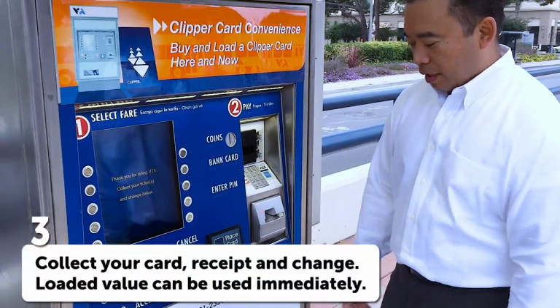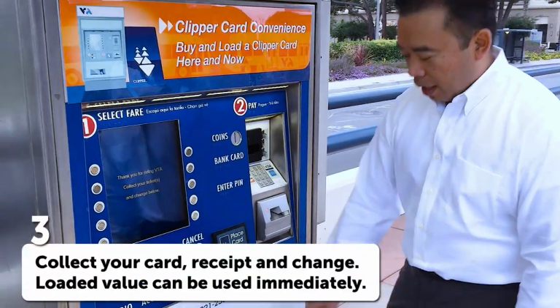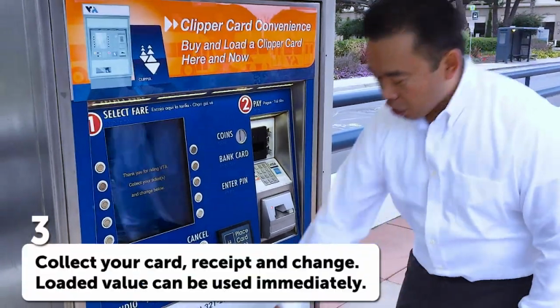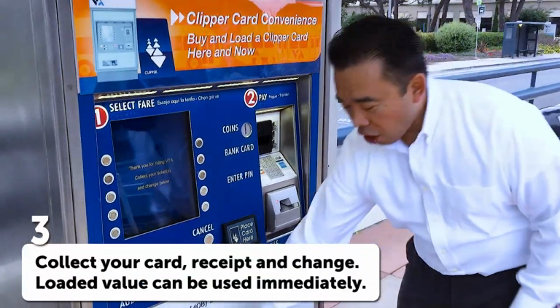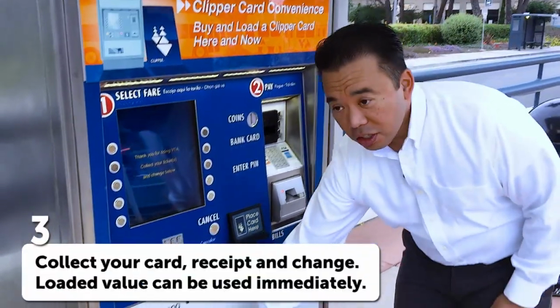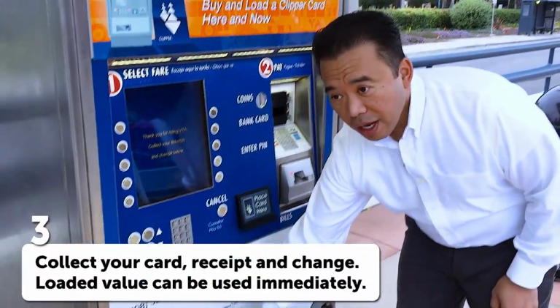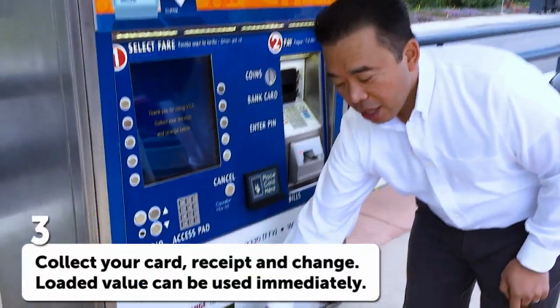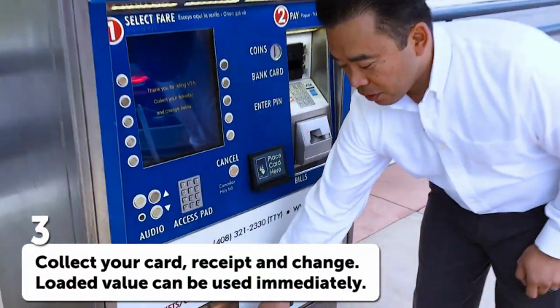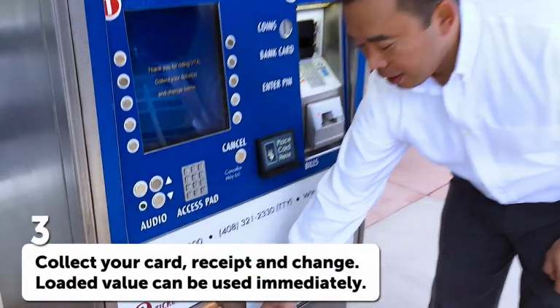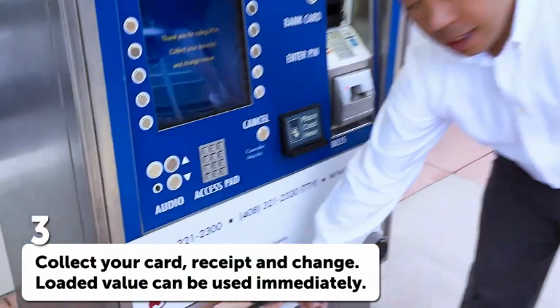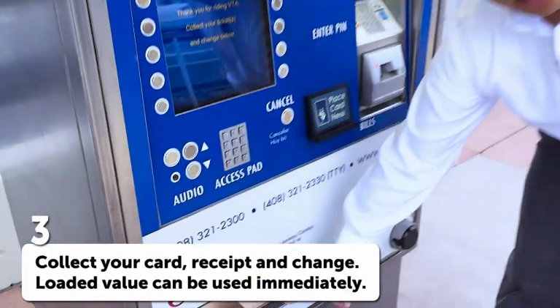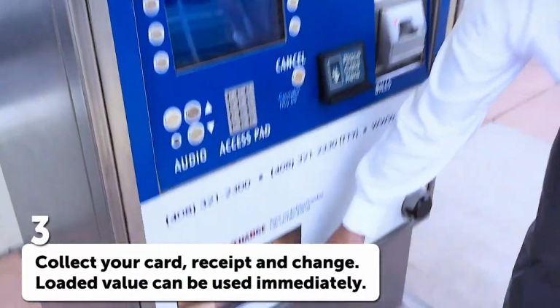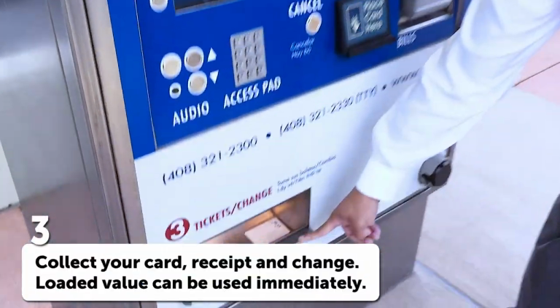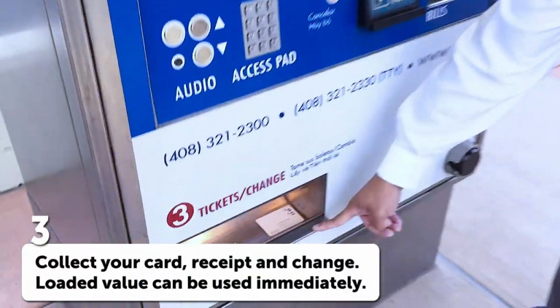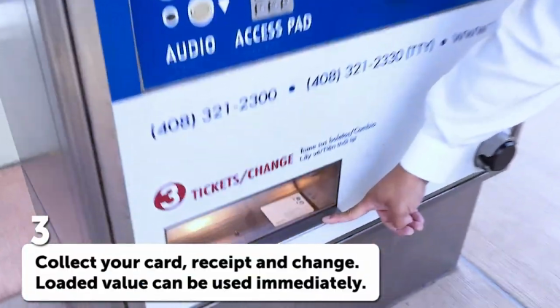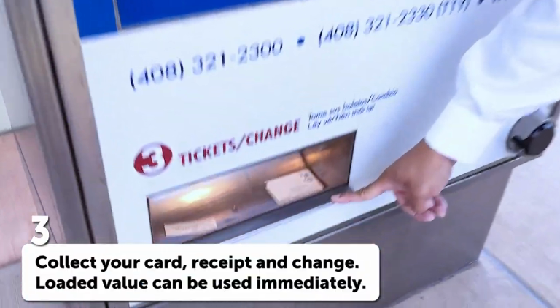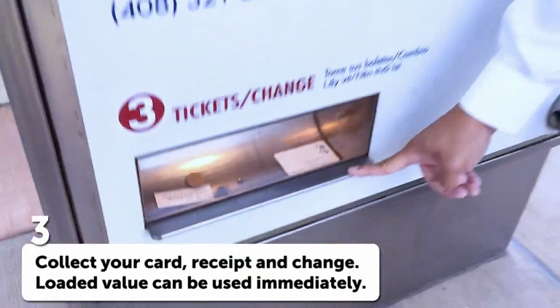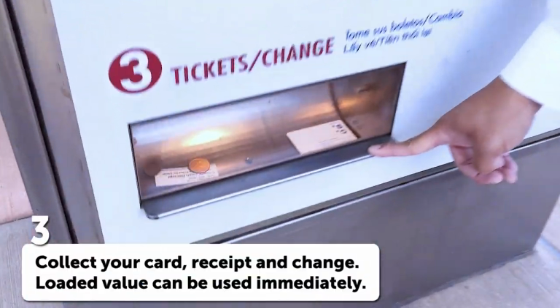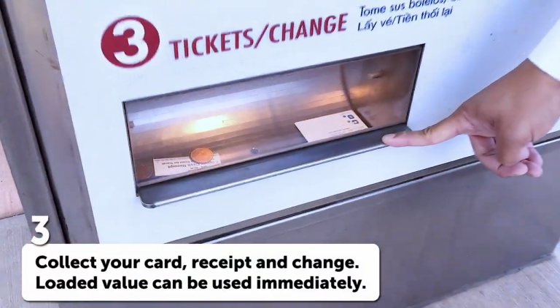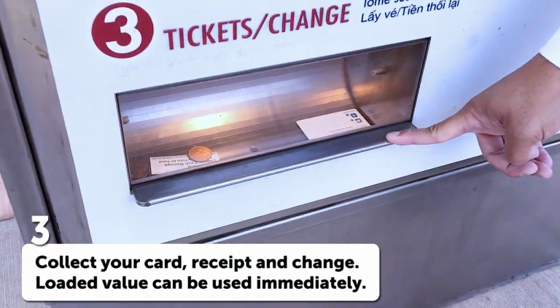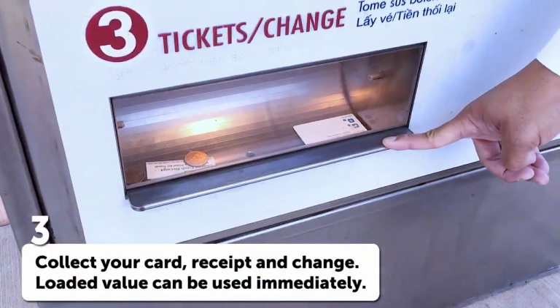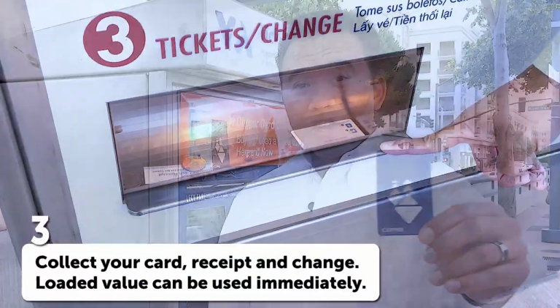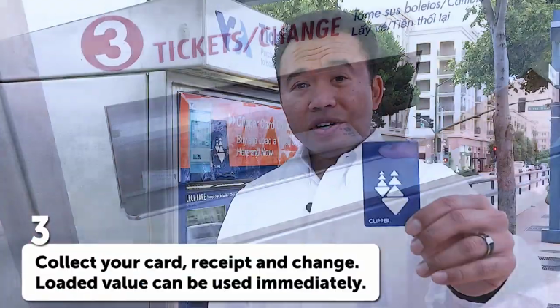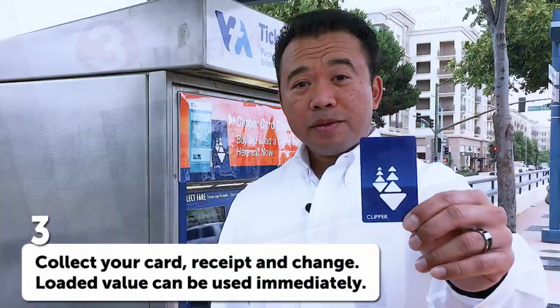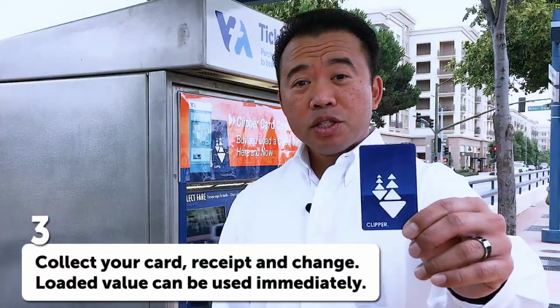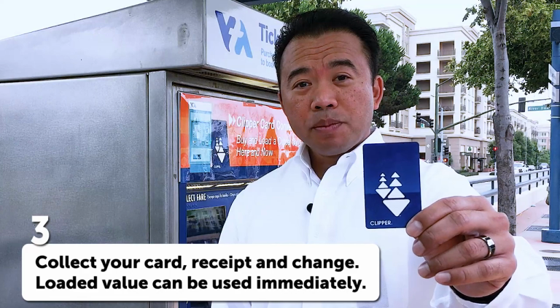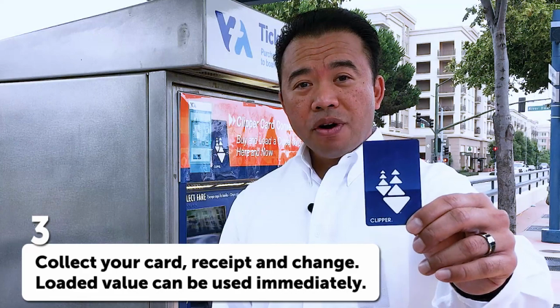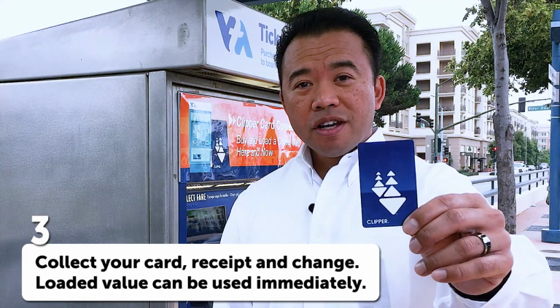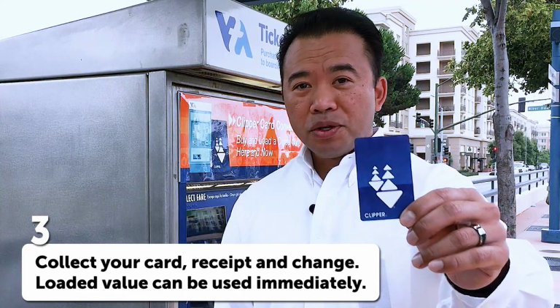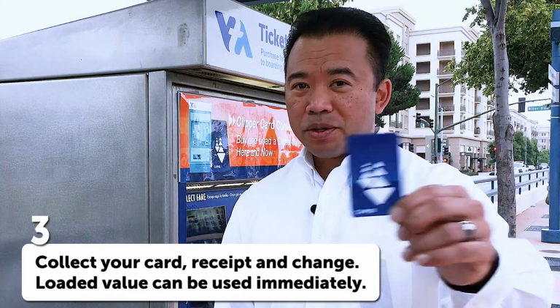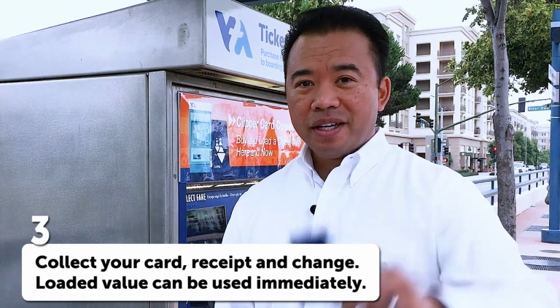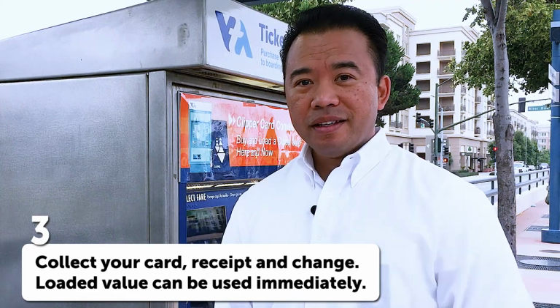Your card, receipt, and change dispense down here. Your dispensed clipper card can be used immediately.